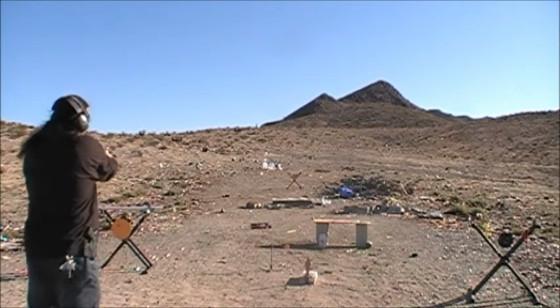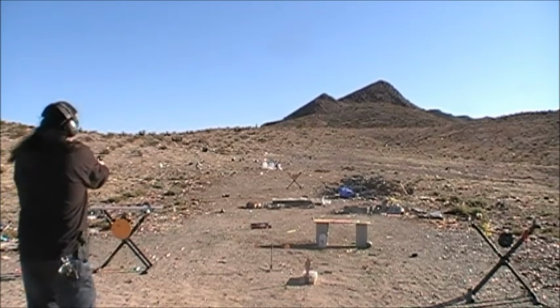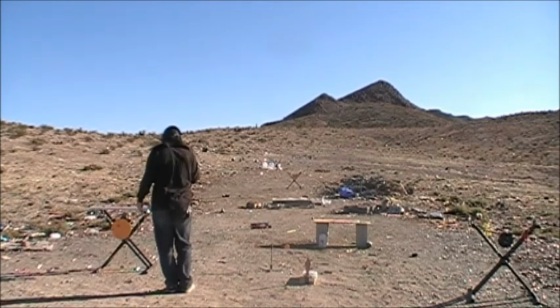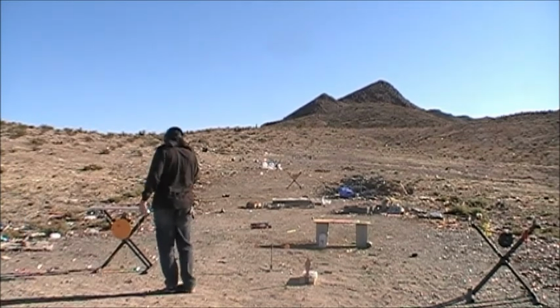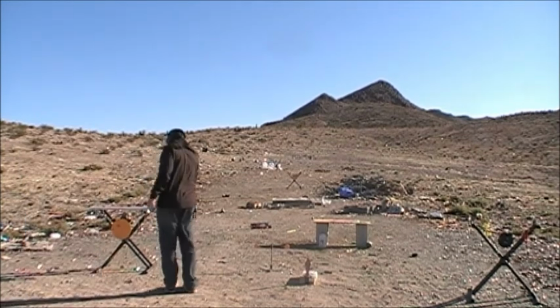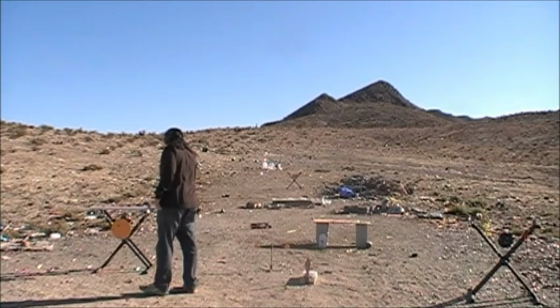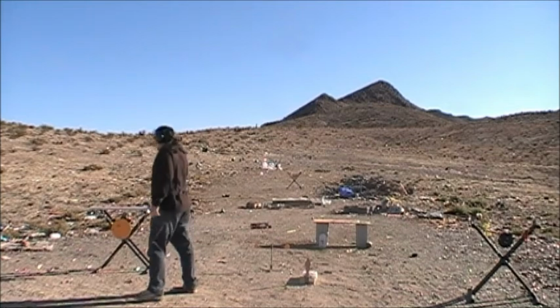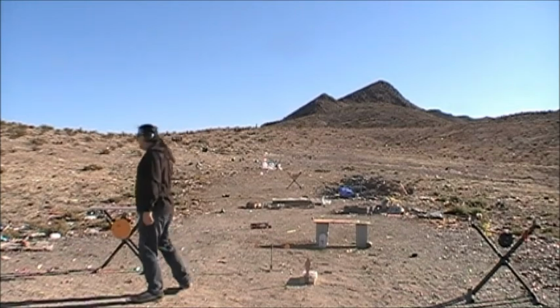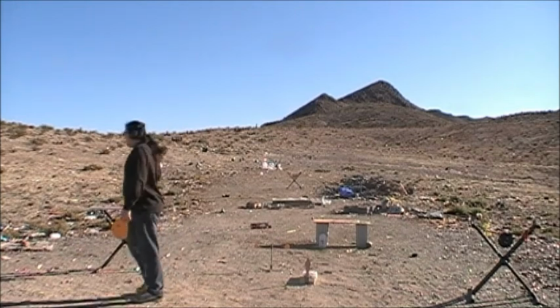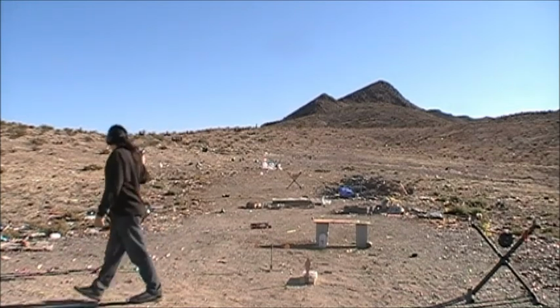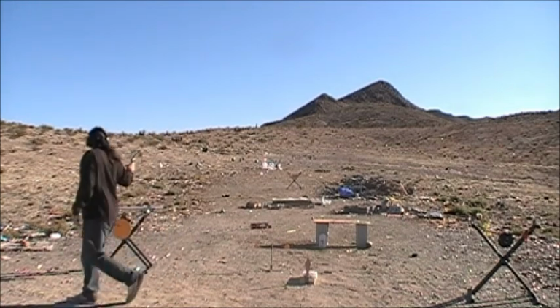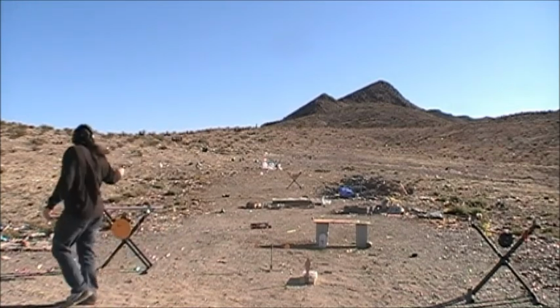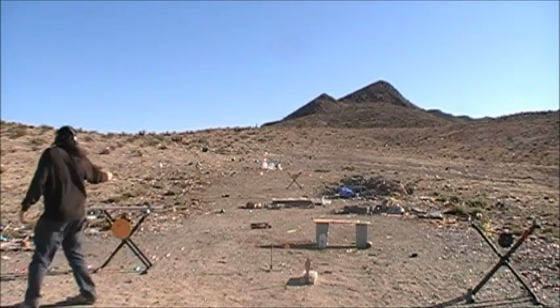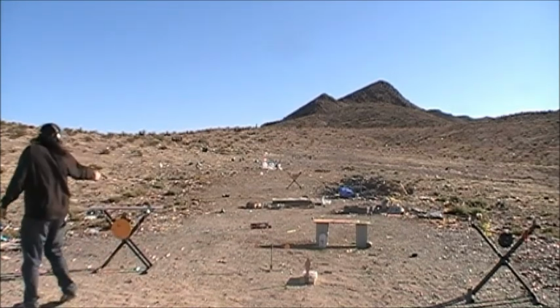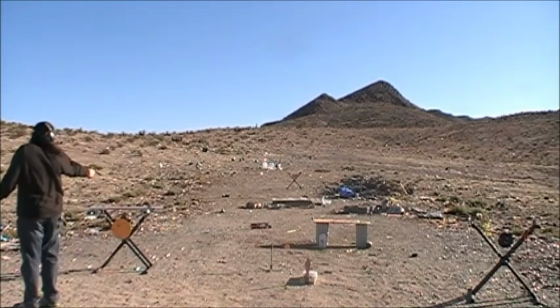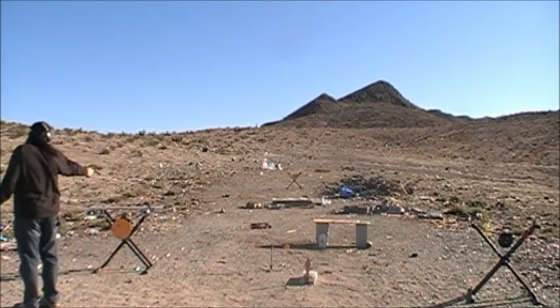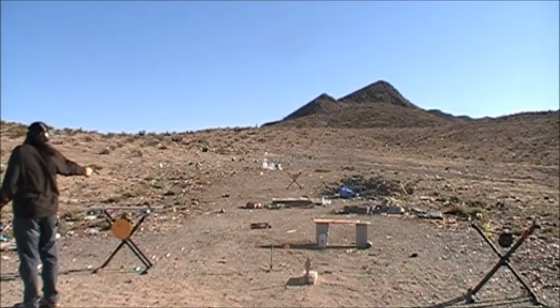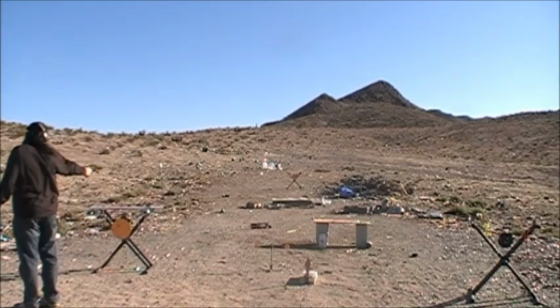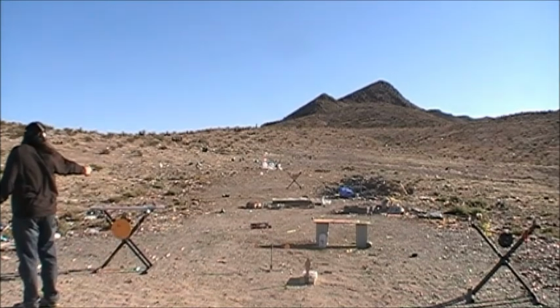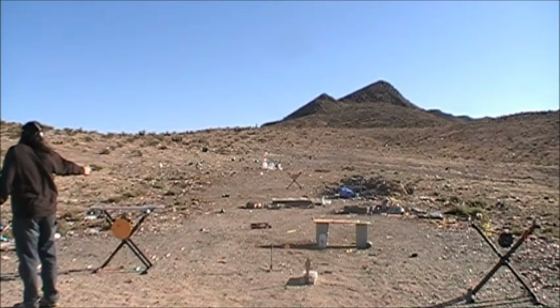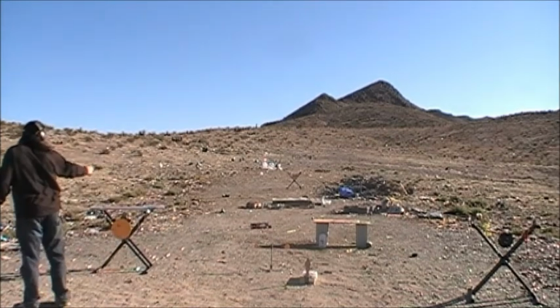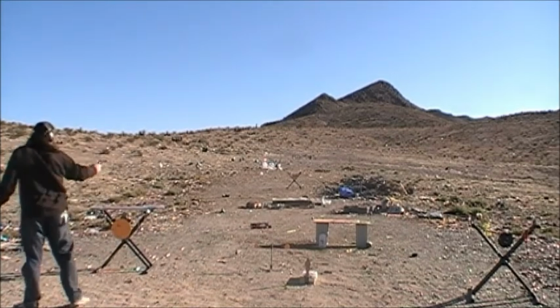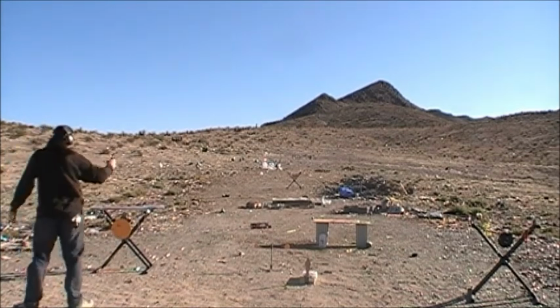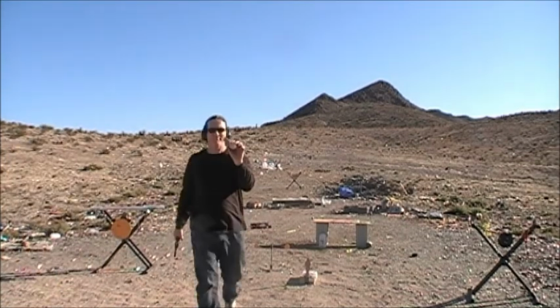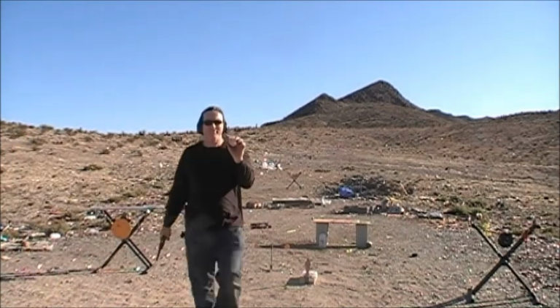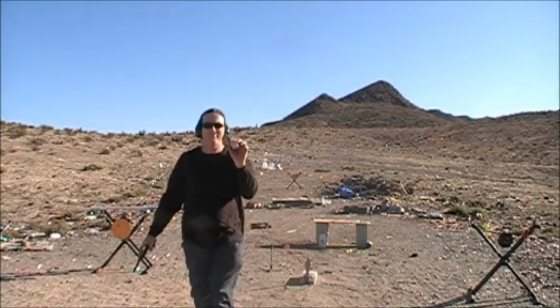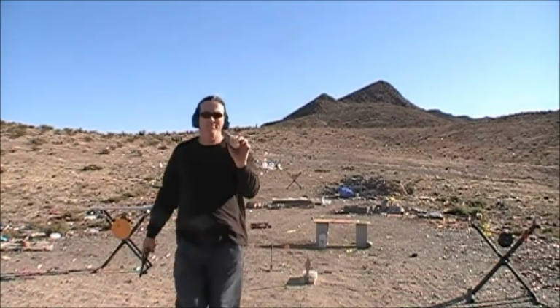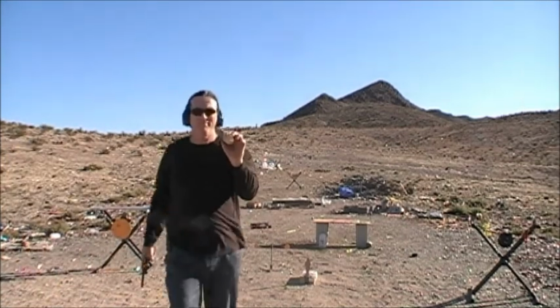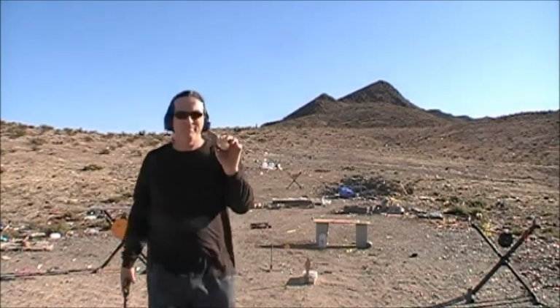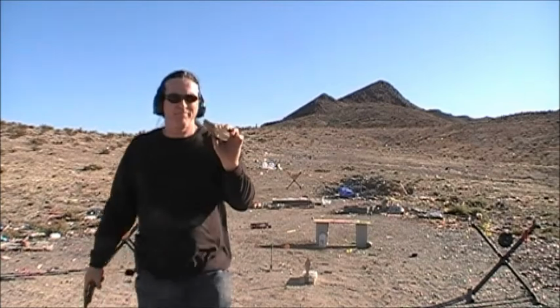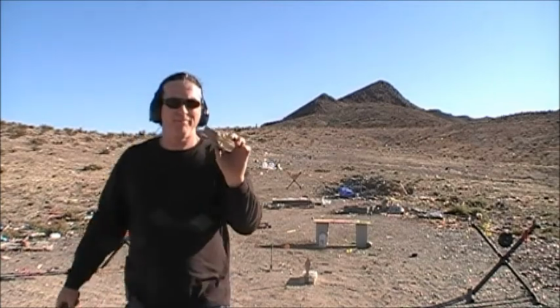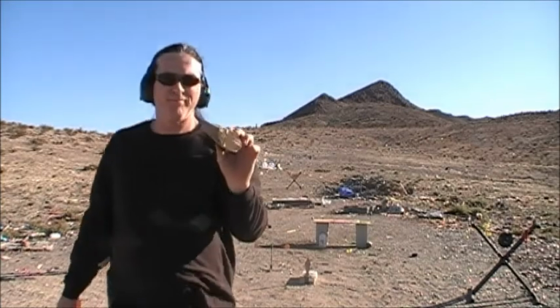What about the duck head? Should I hit it? Yes, hit the duck!